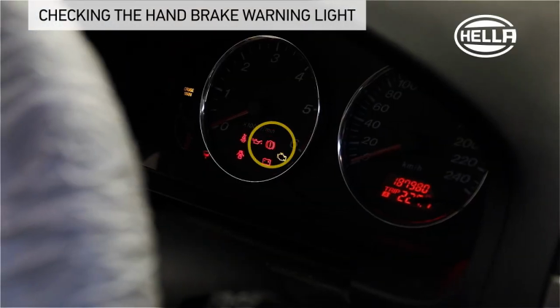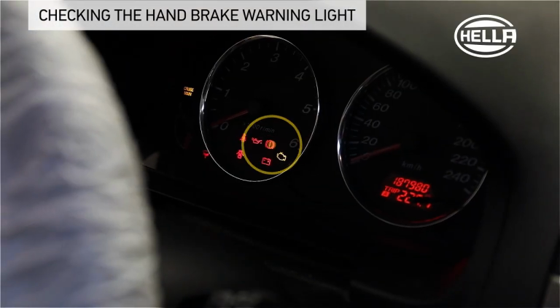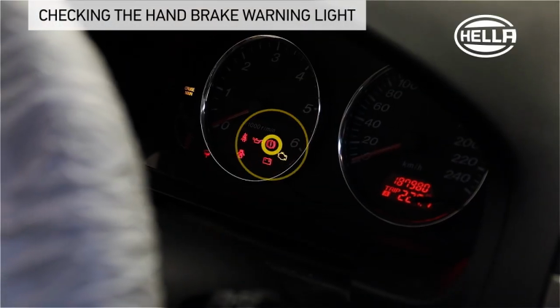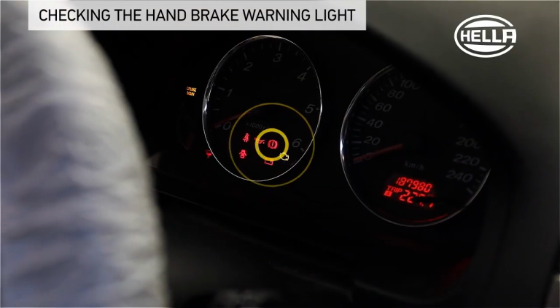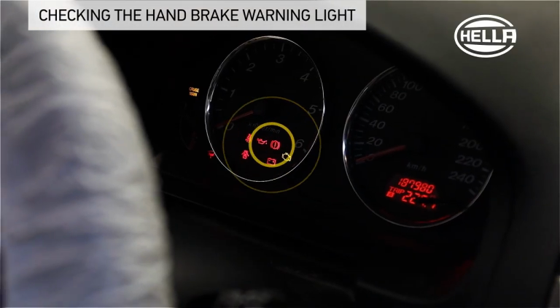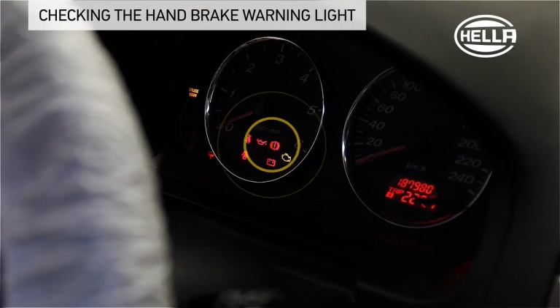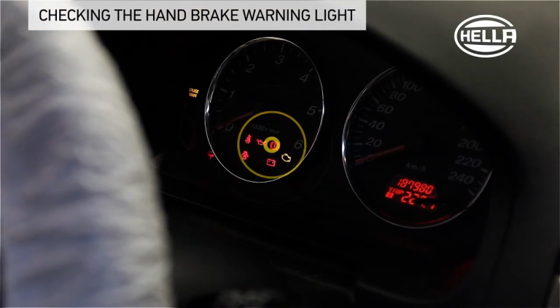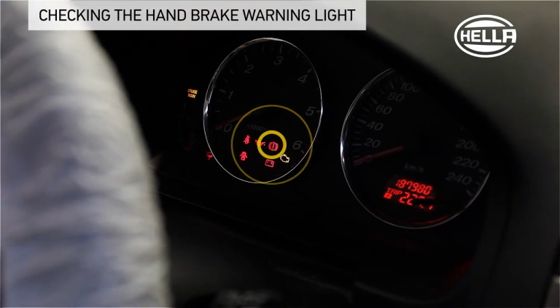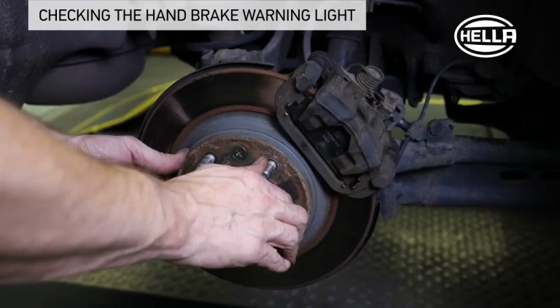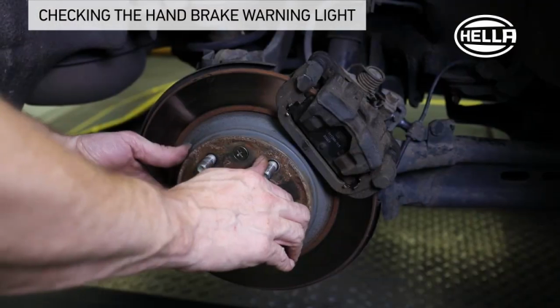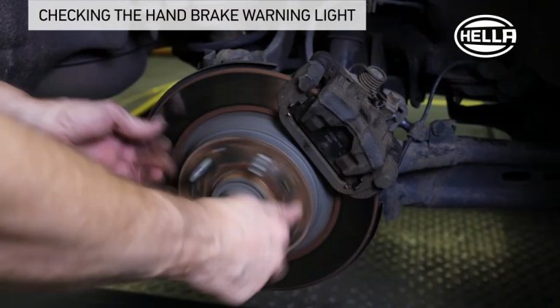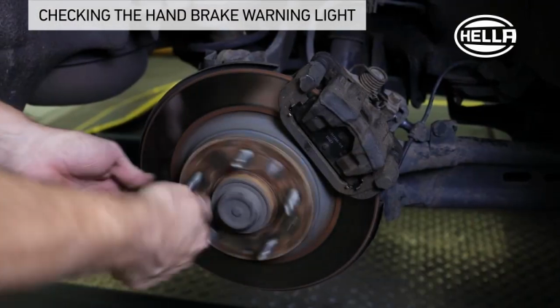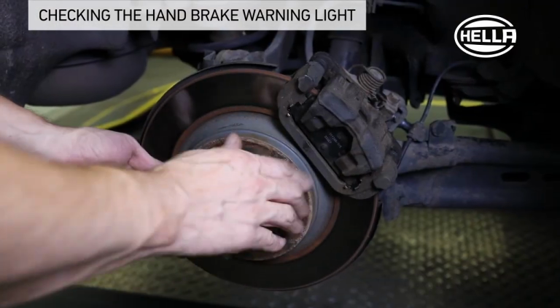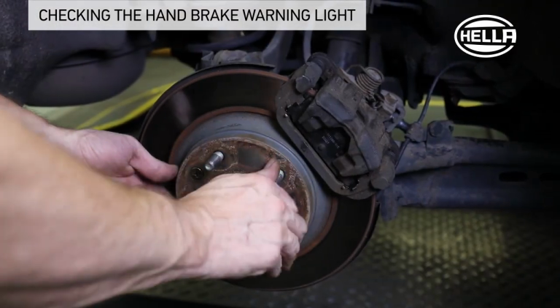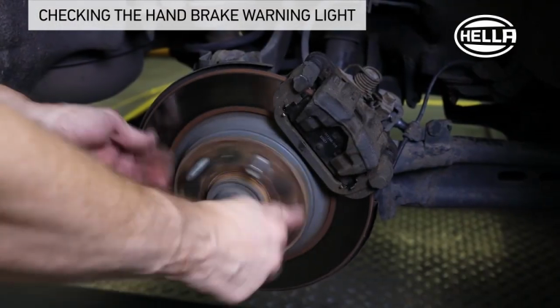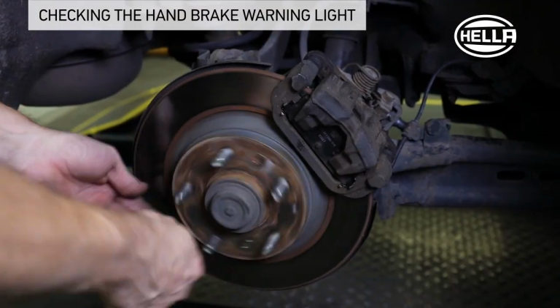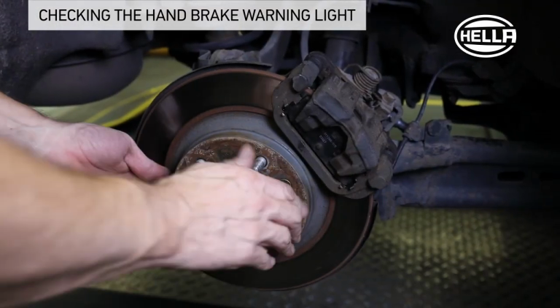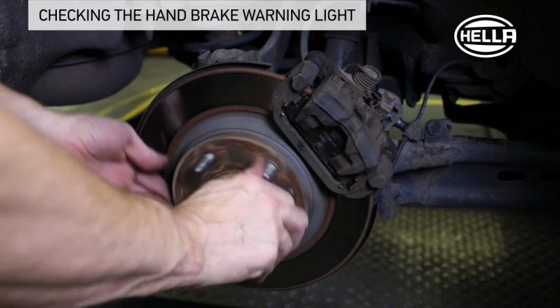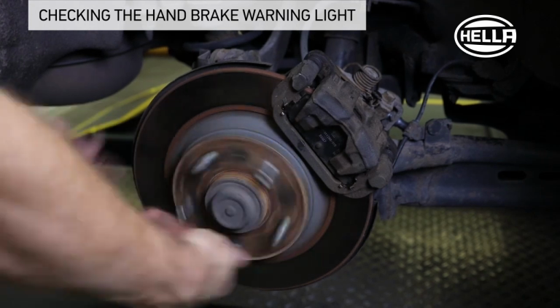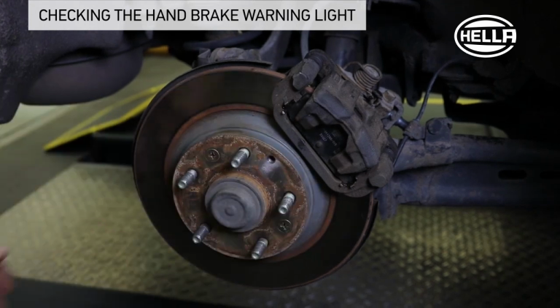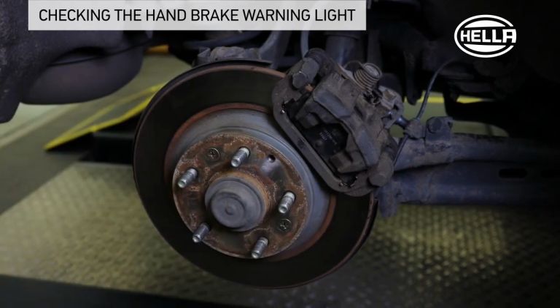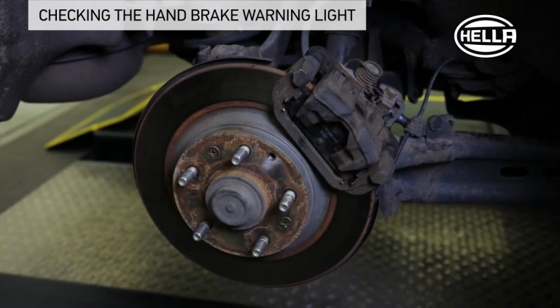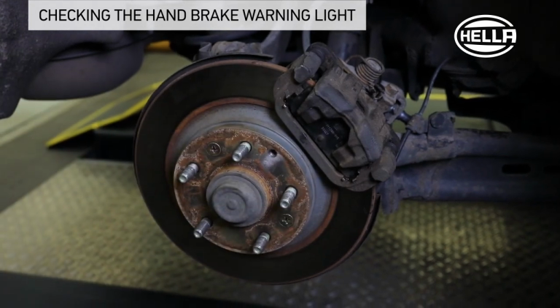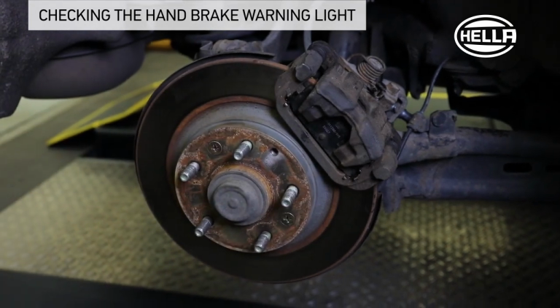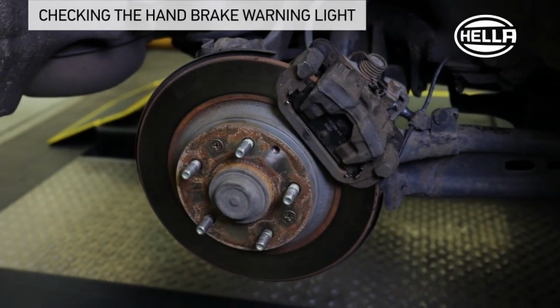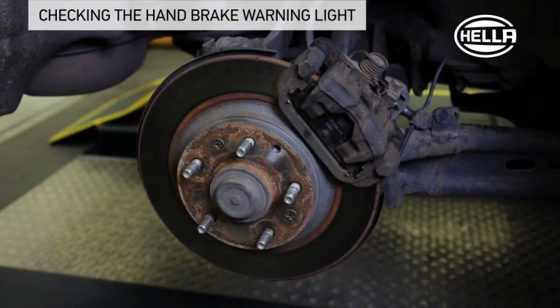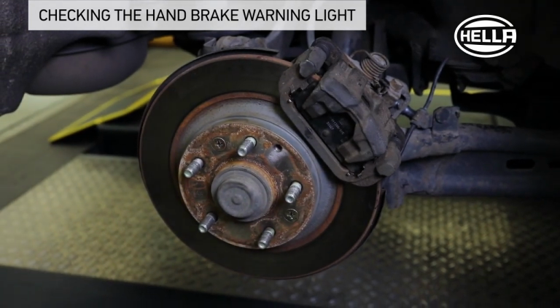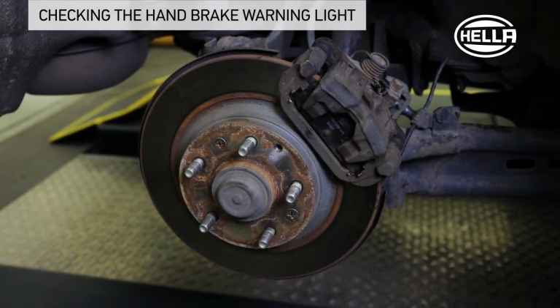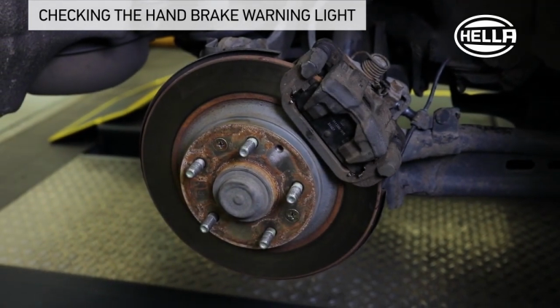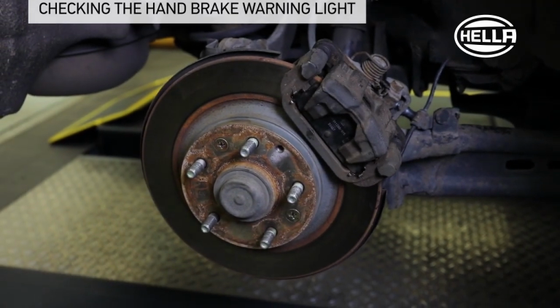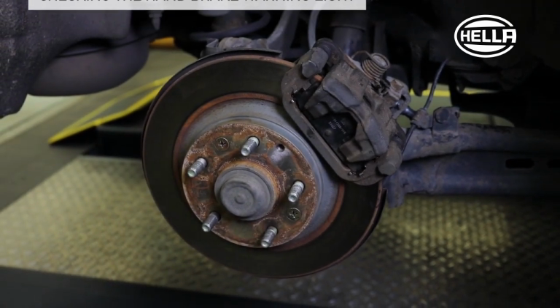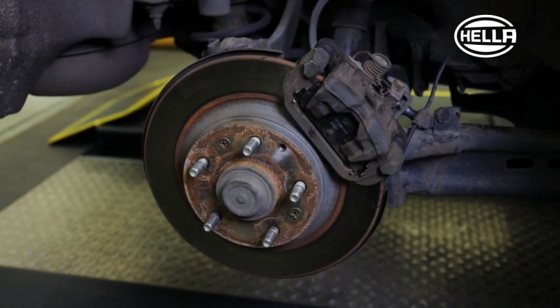The indicator lamp should now light up, the rear wheels must still turn freely, and the rear wheel brake must not grind.